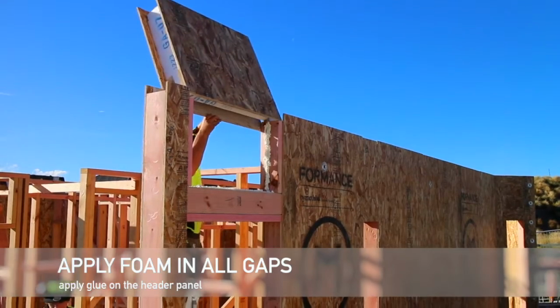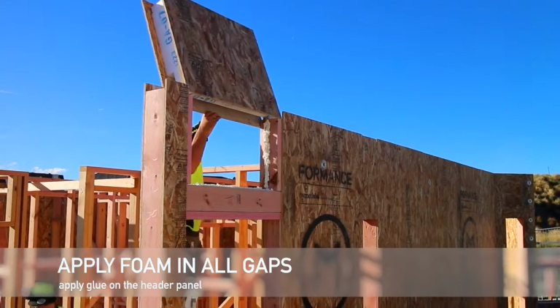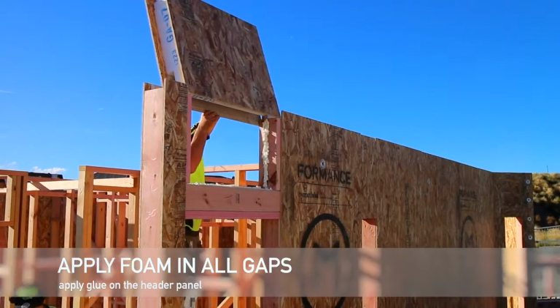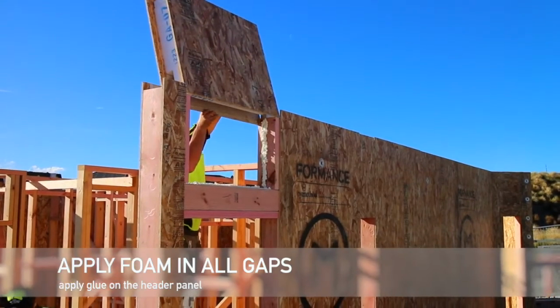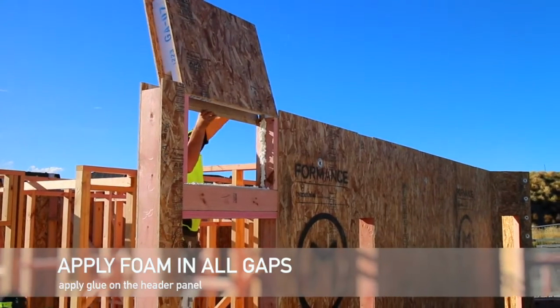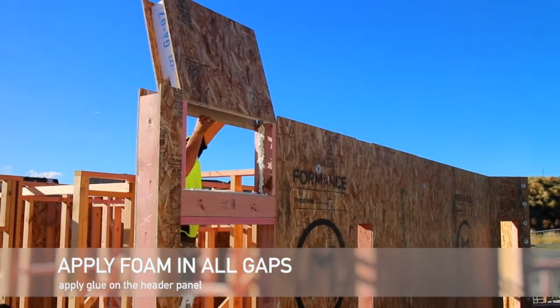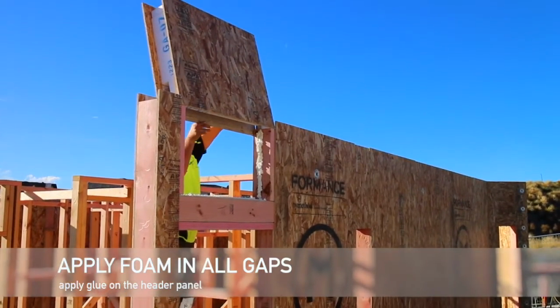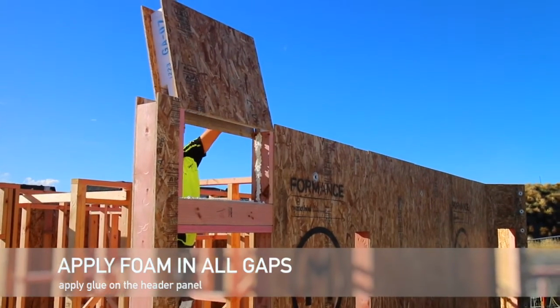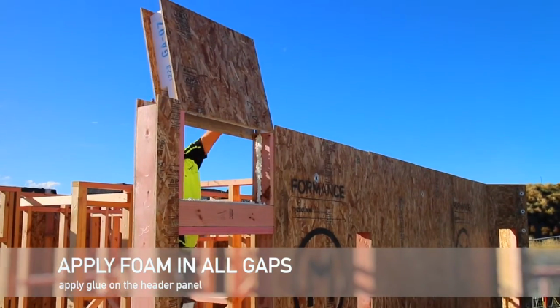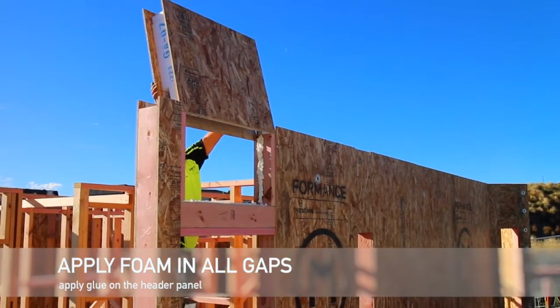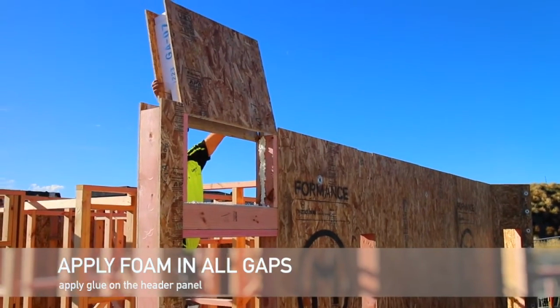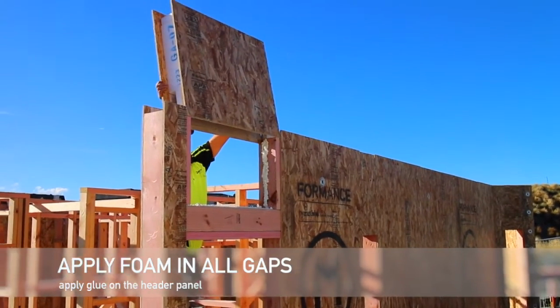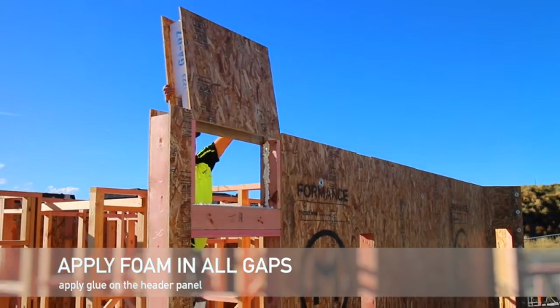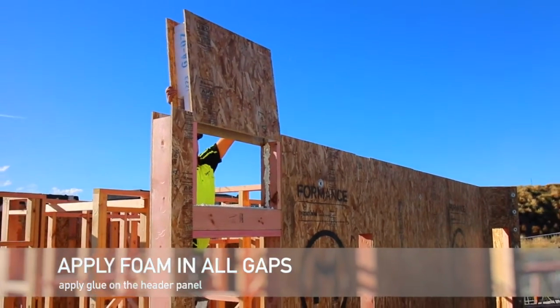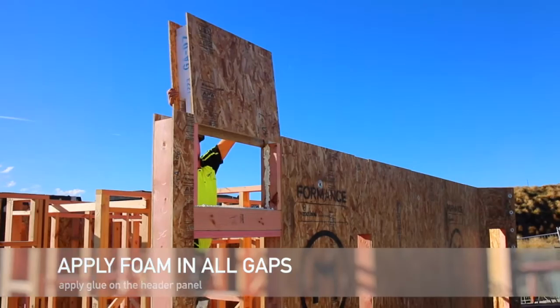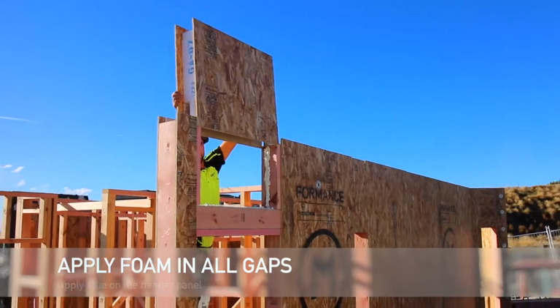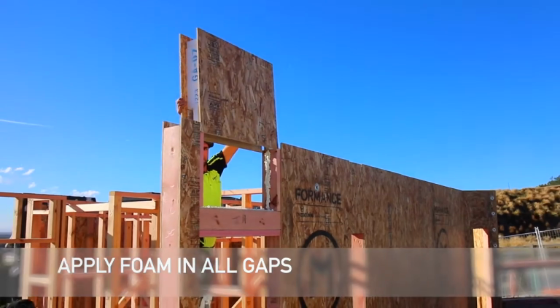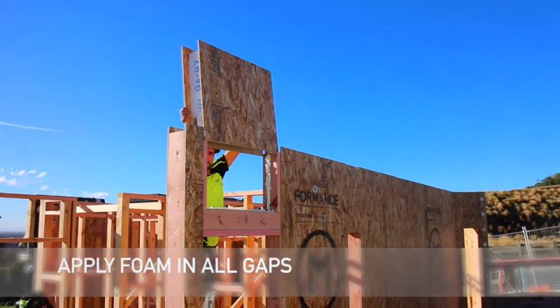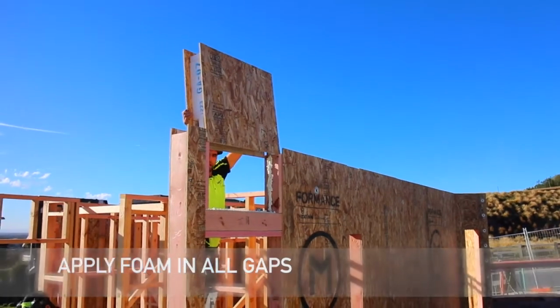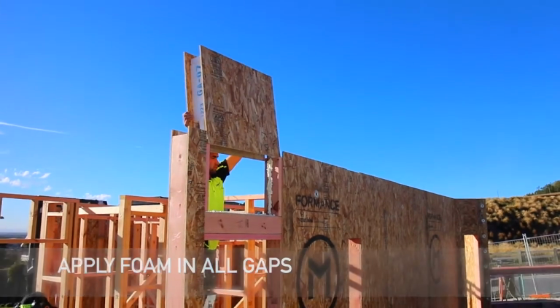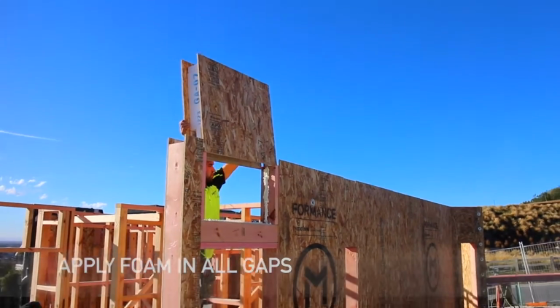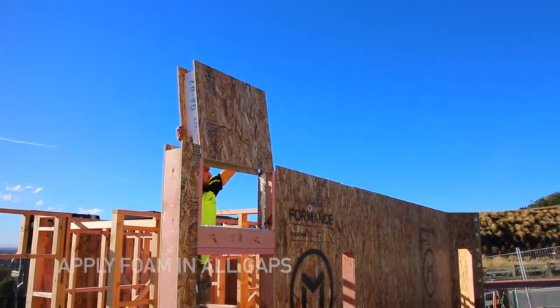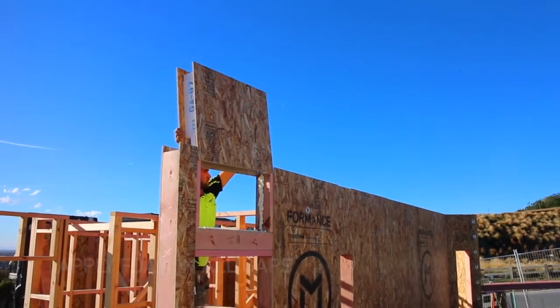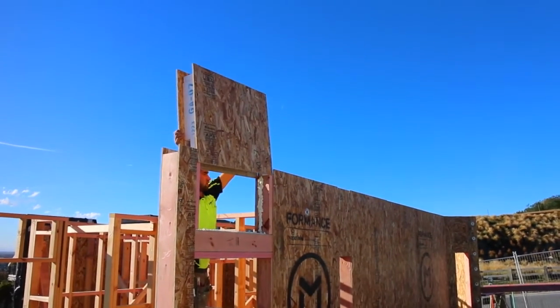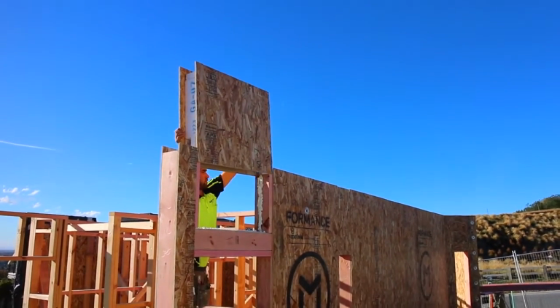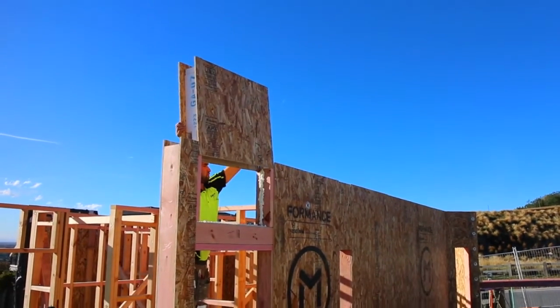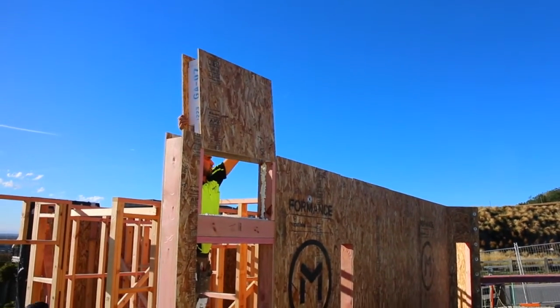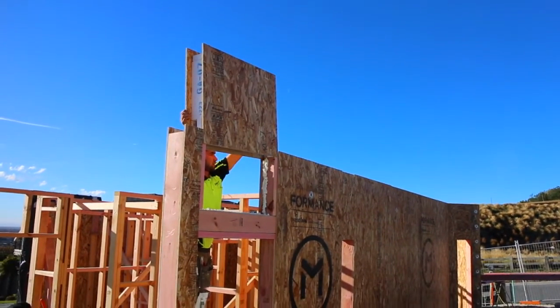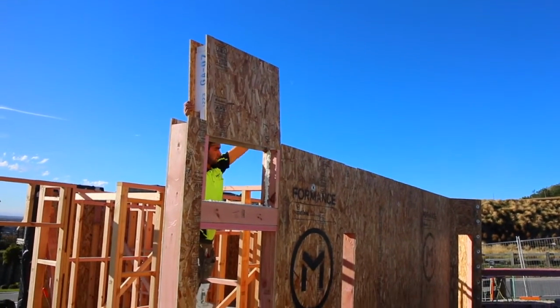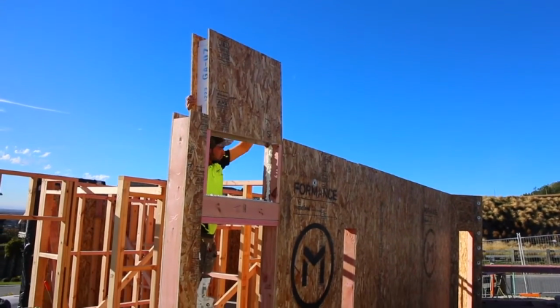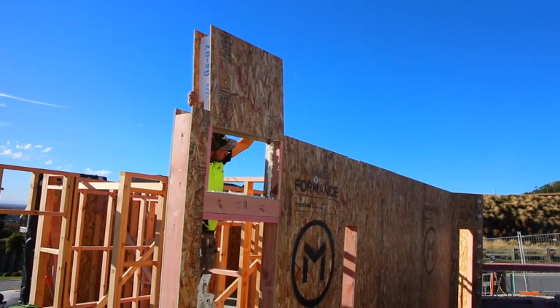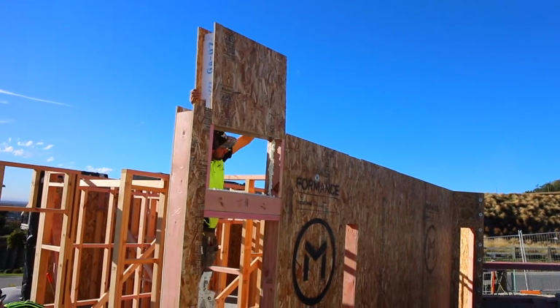We already applied glue to the header panel, so we can now just slot it over.